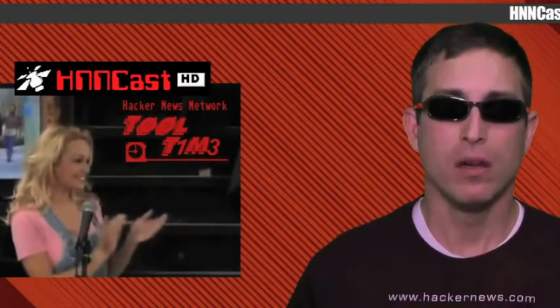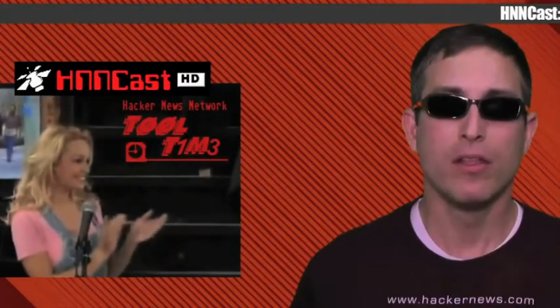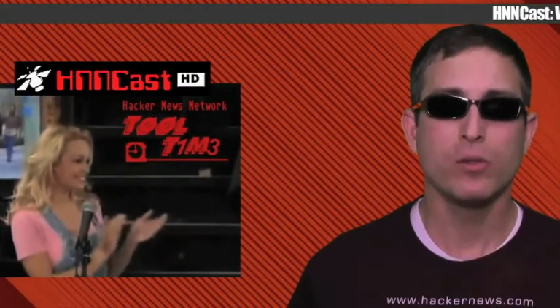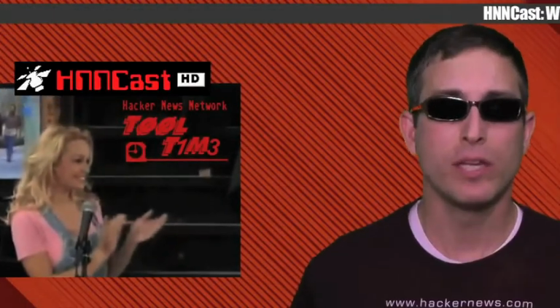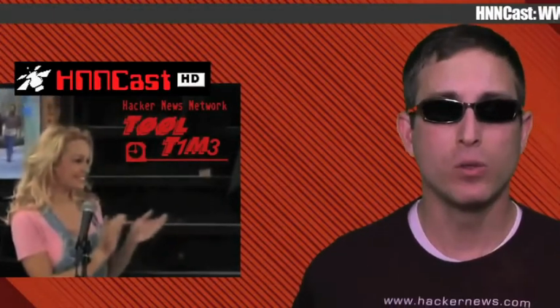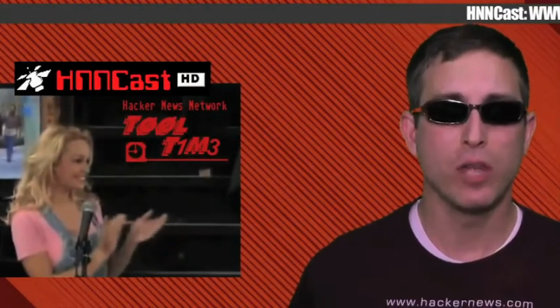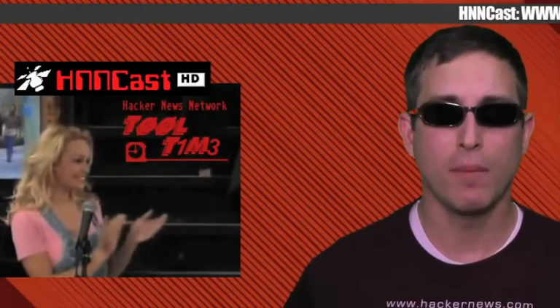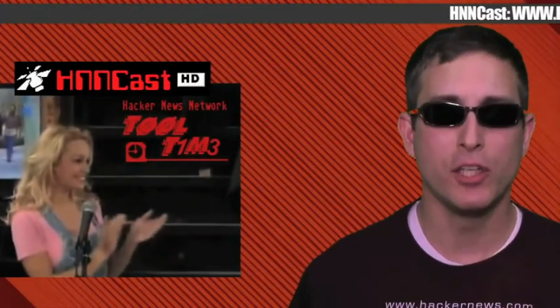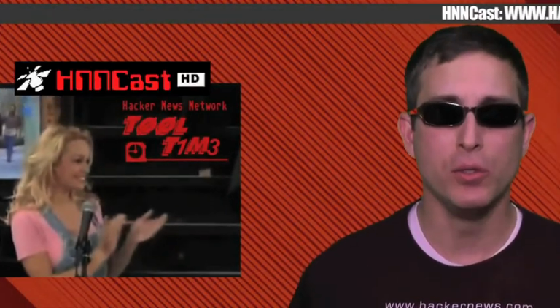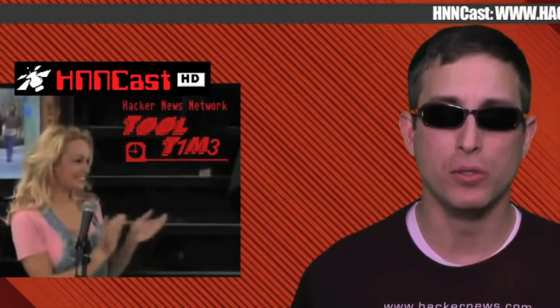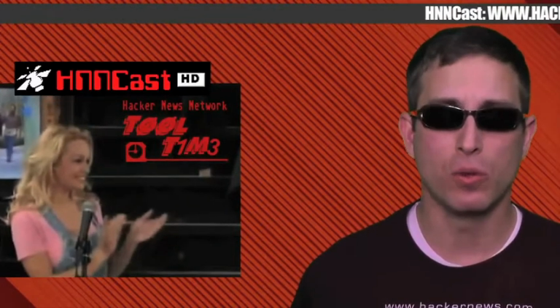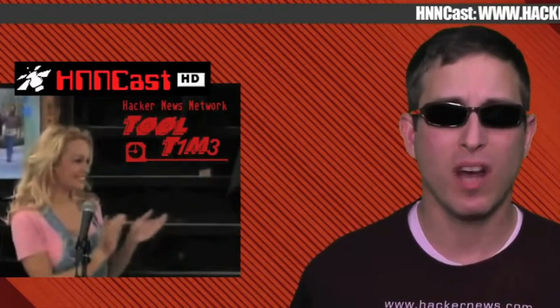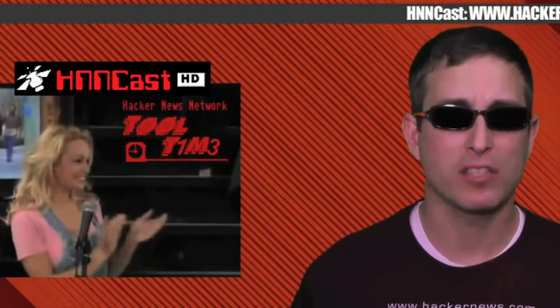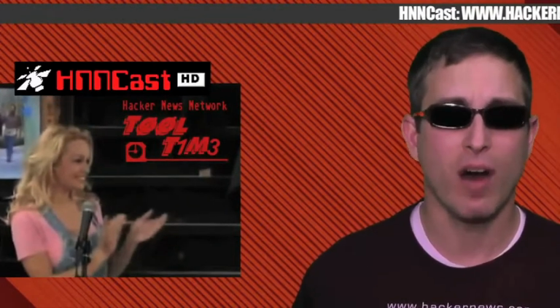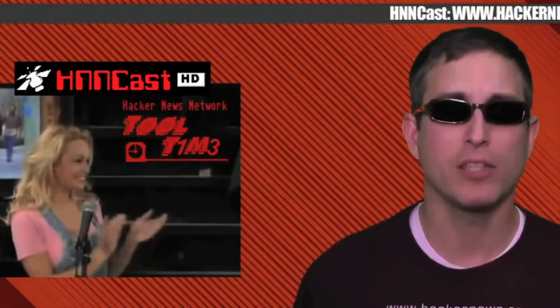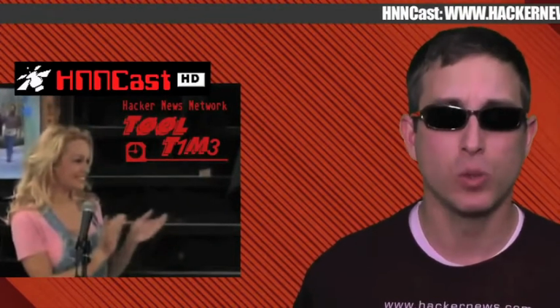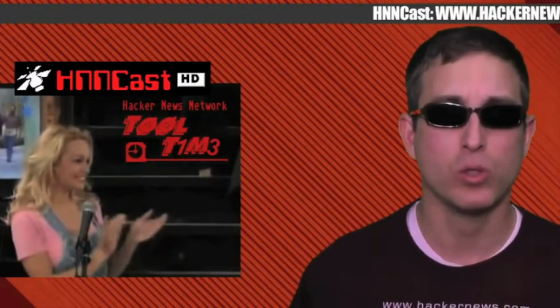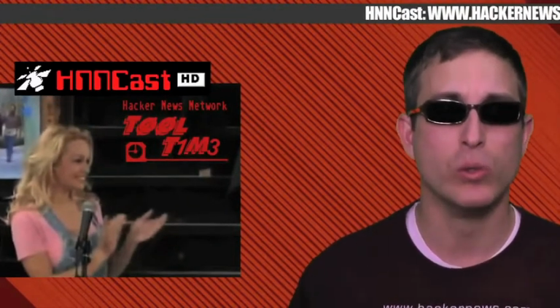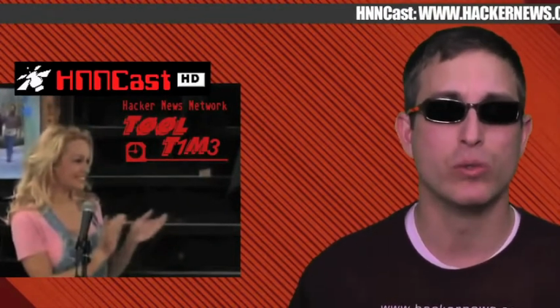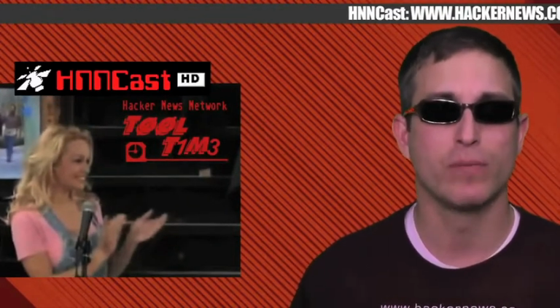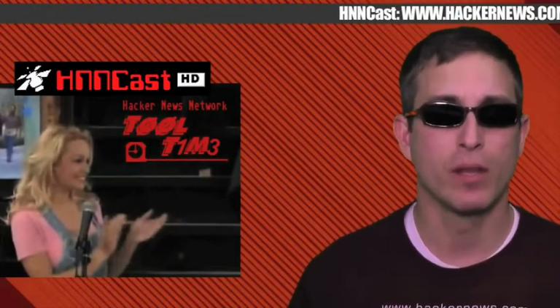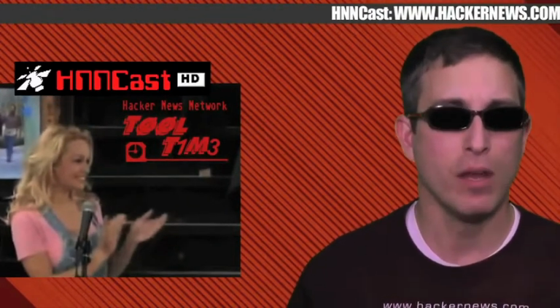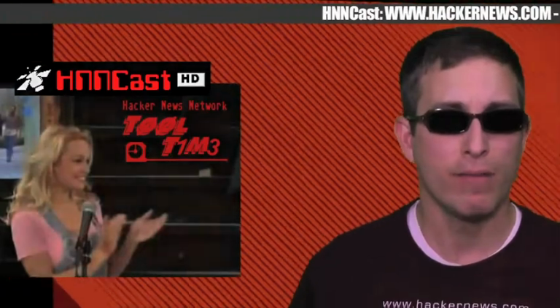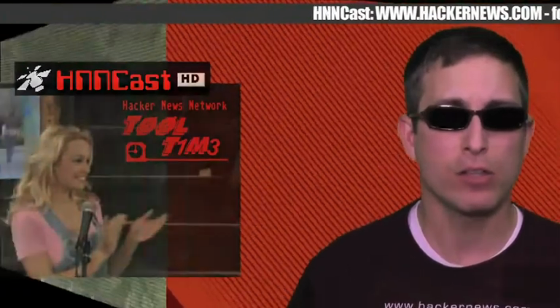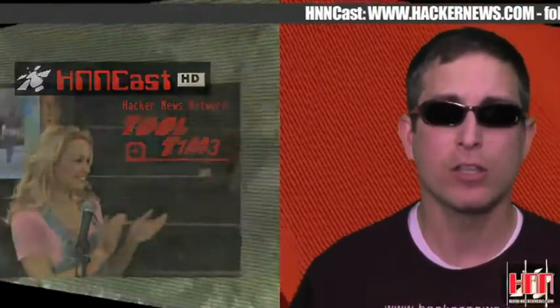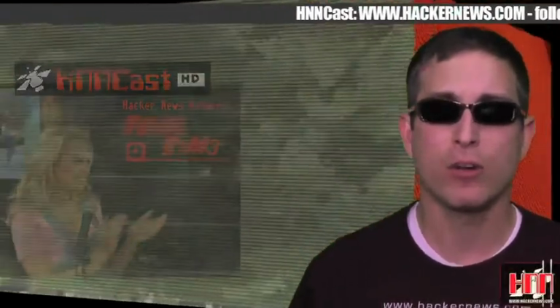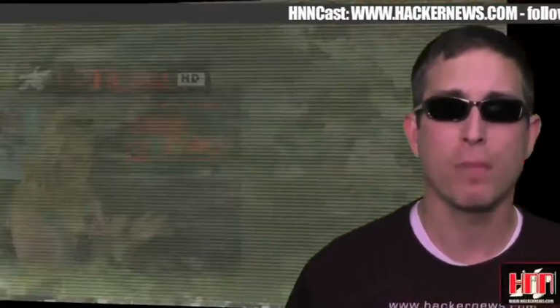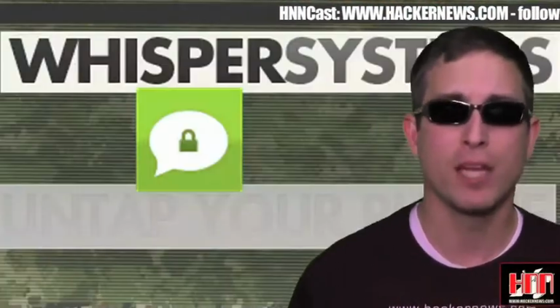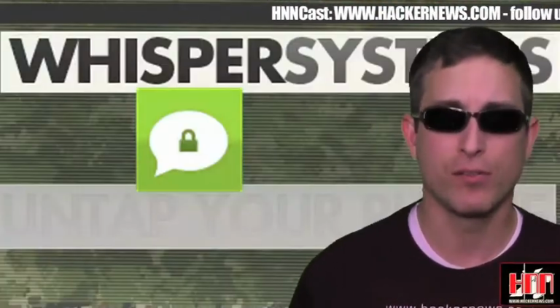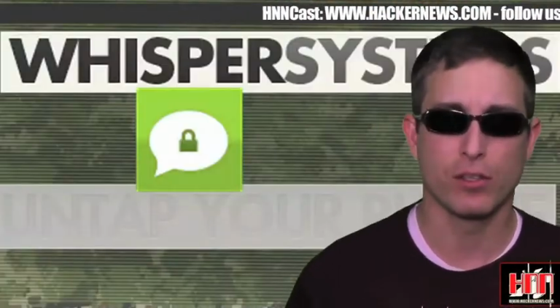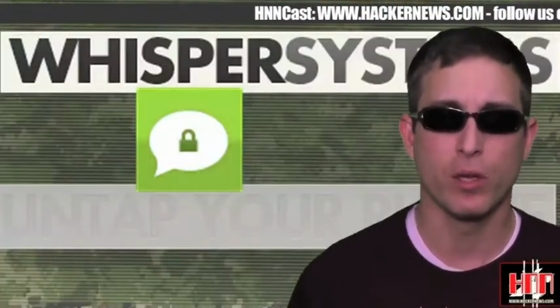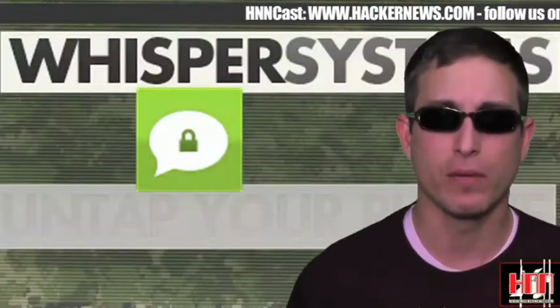This week, Tool Time is huge with lots of hot tool news. First, your updates for this week.